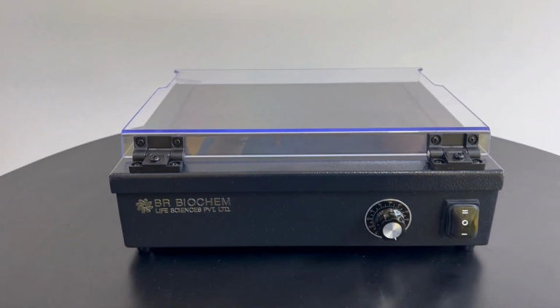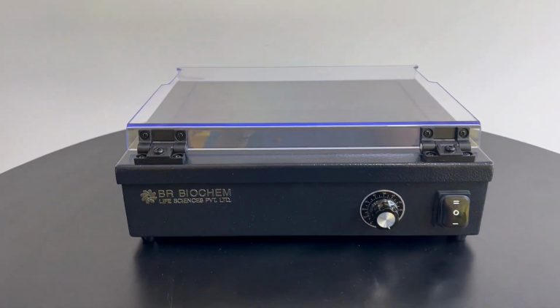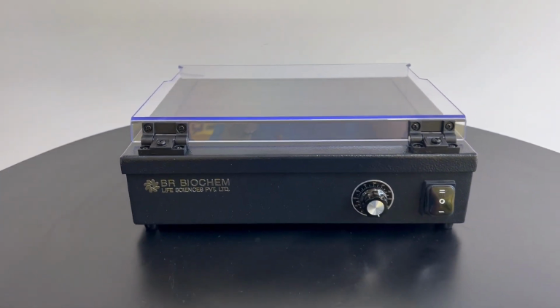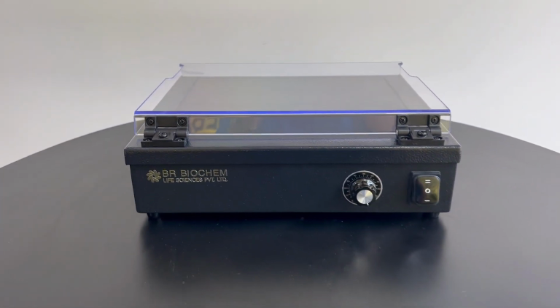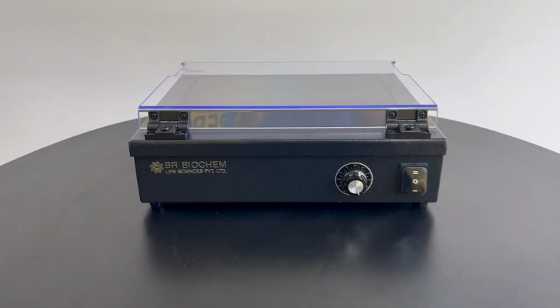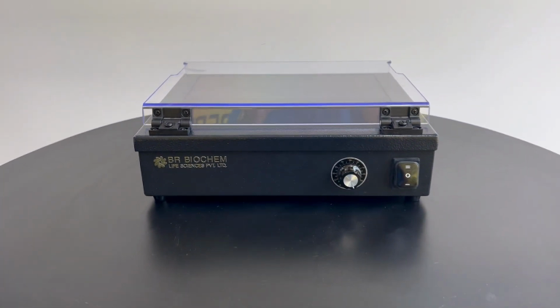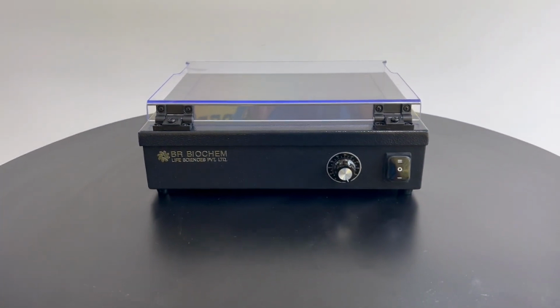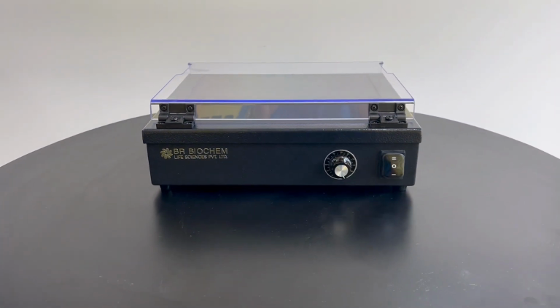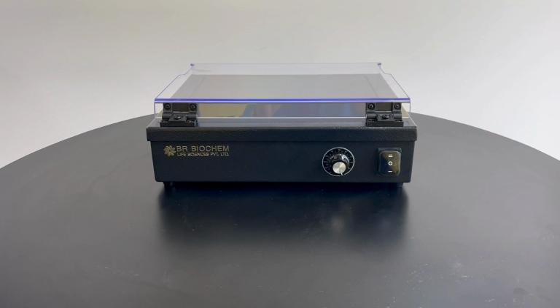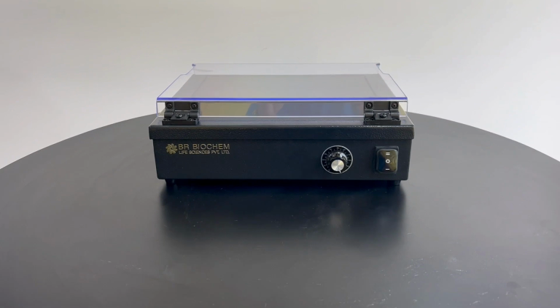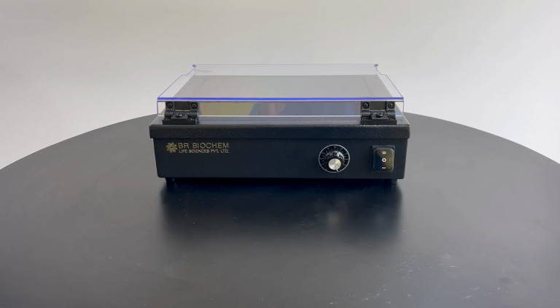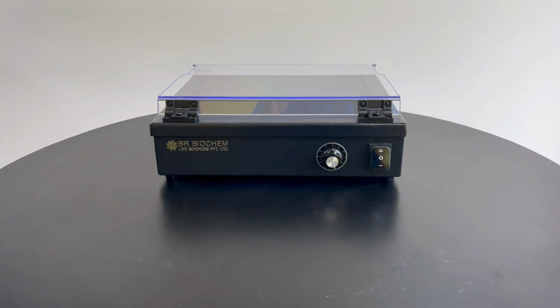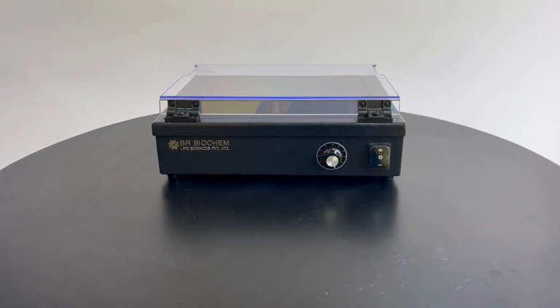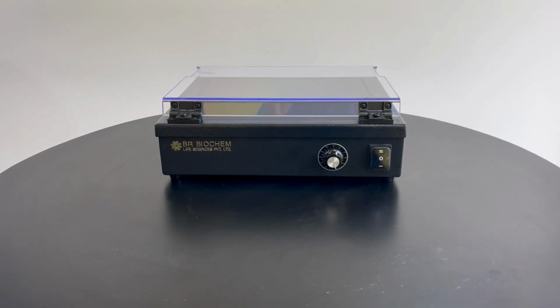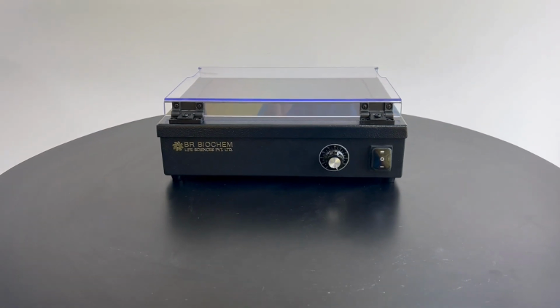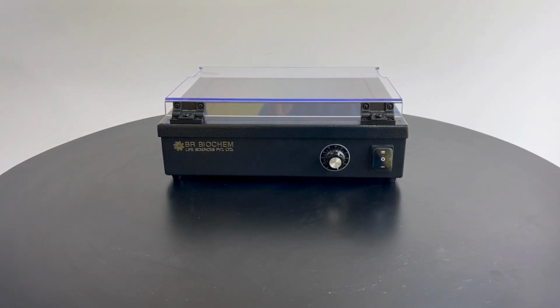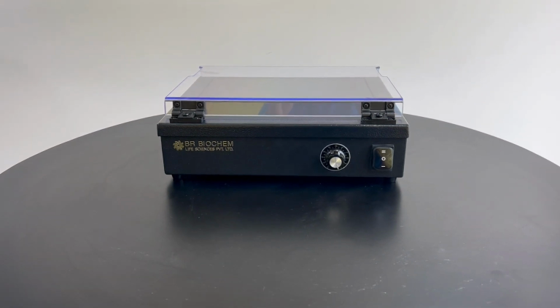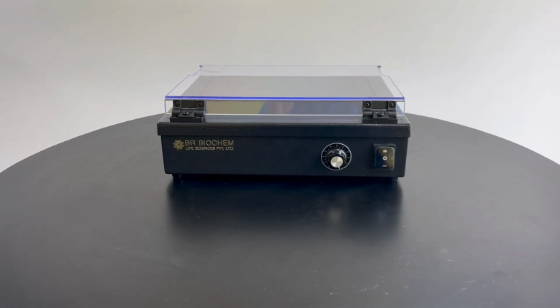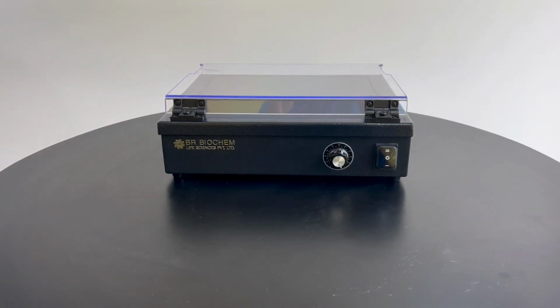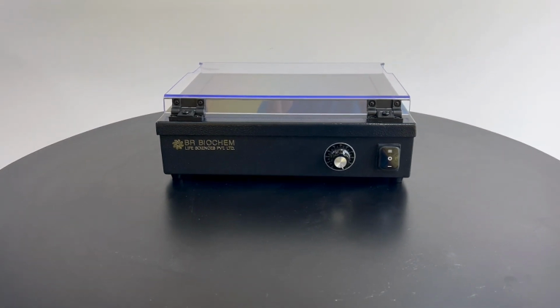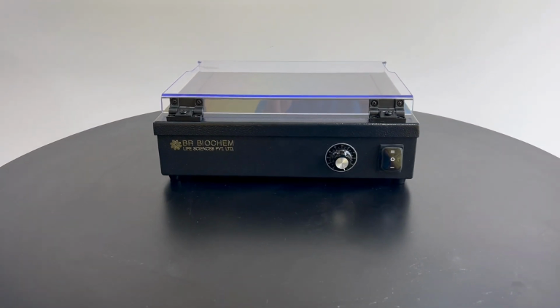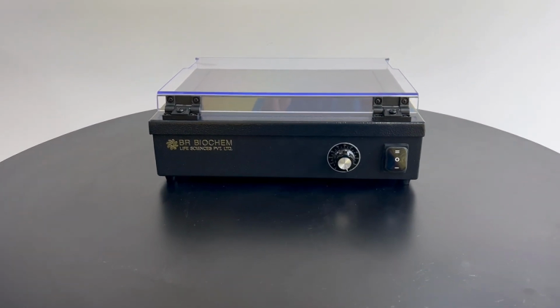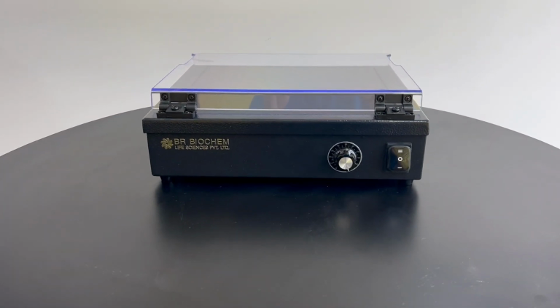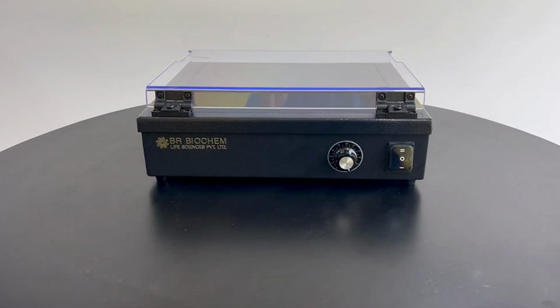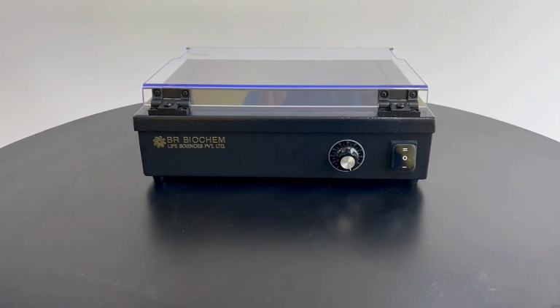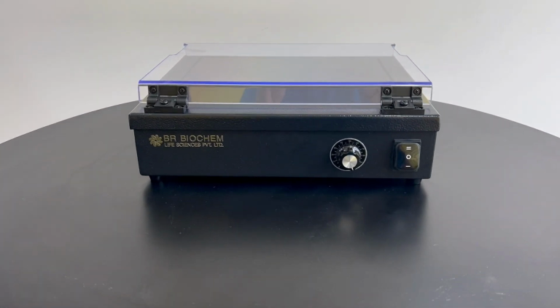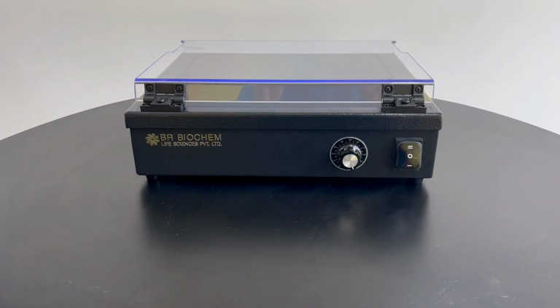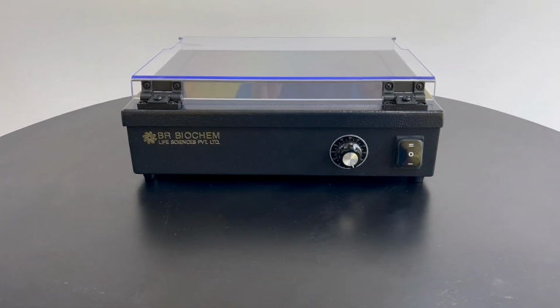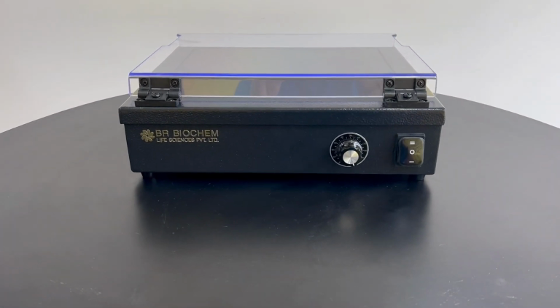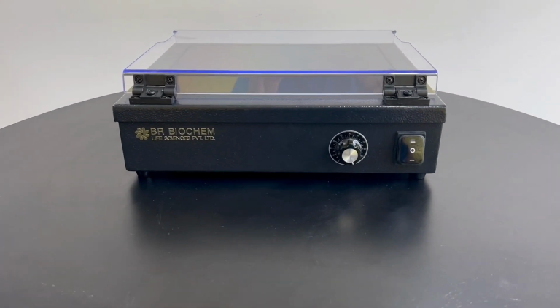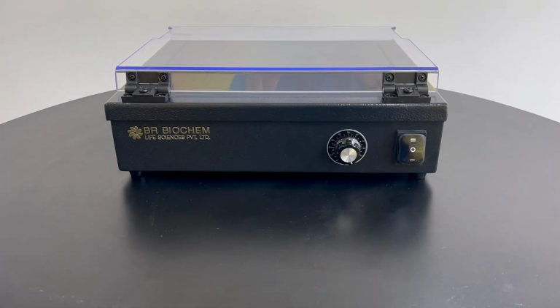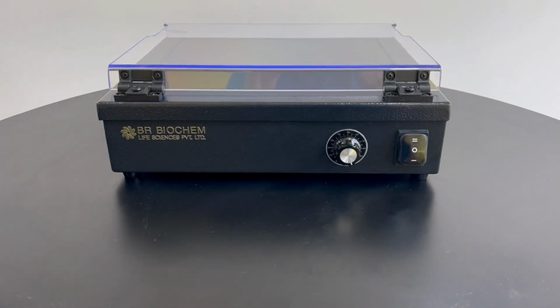Upgrade your lab with BR Series UV Transilluminator BRUV200A now!